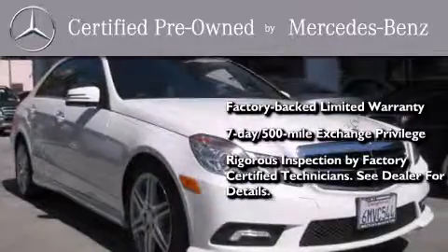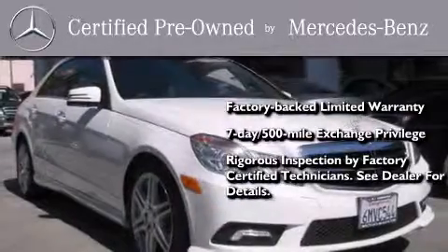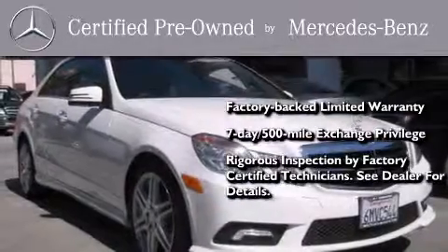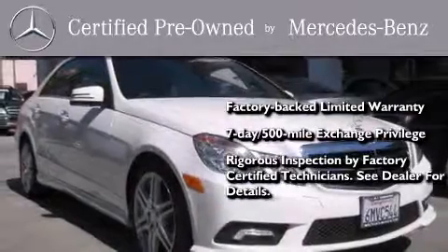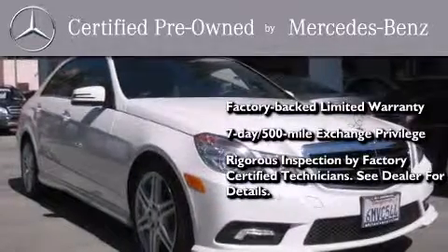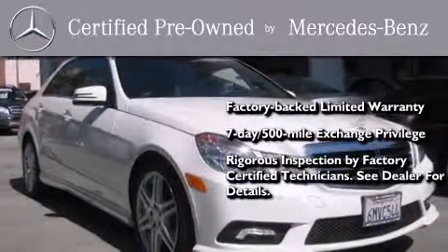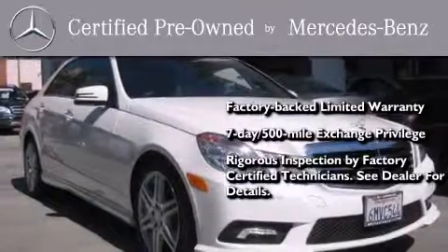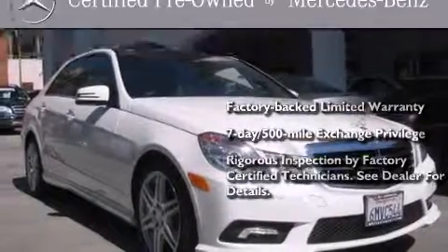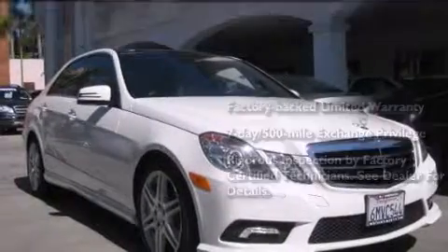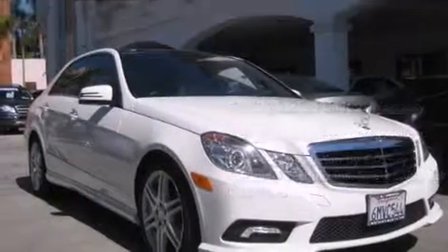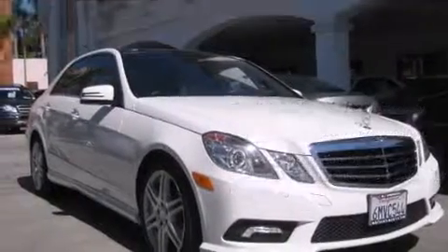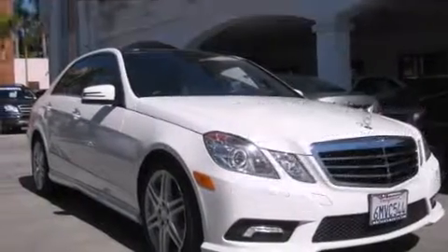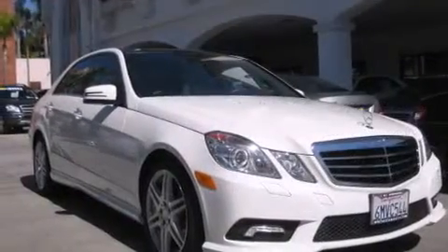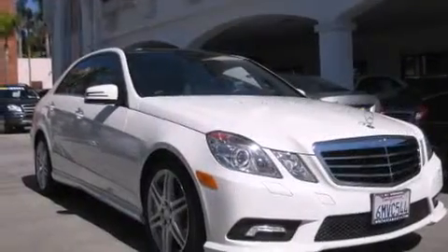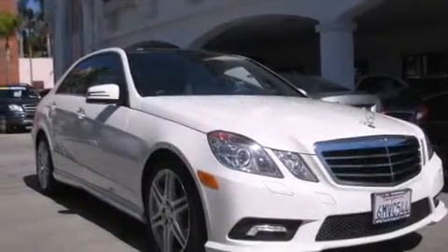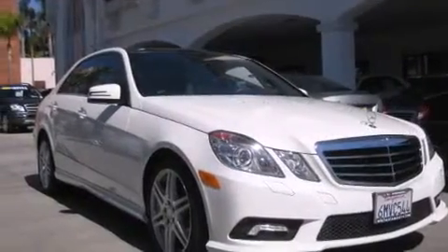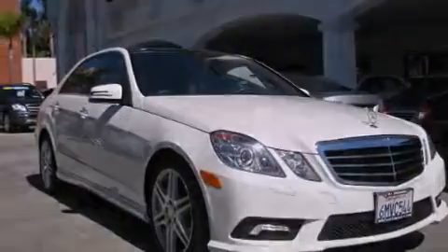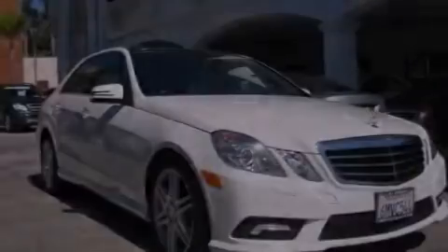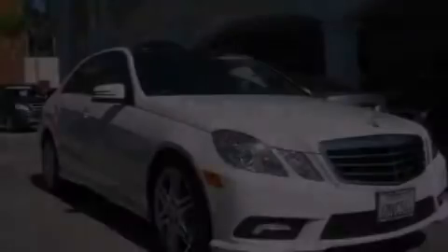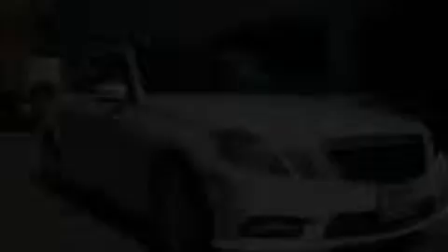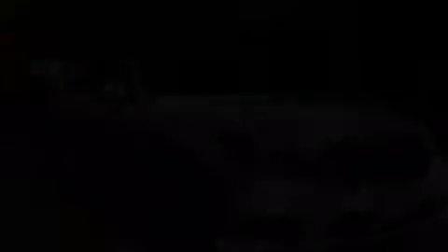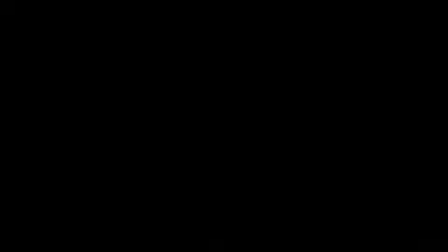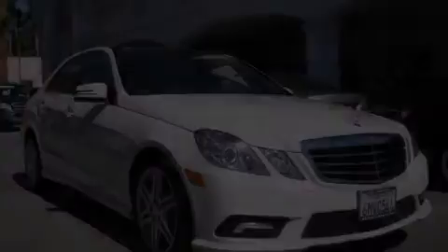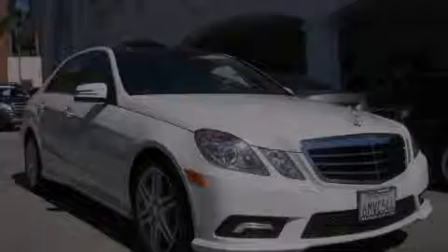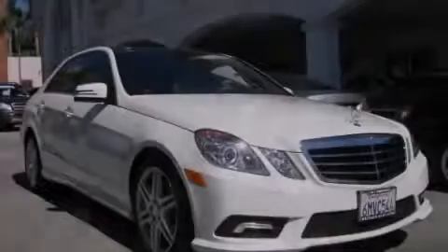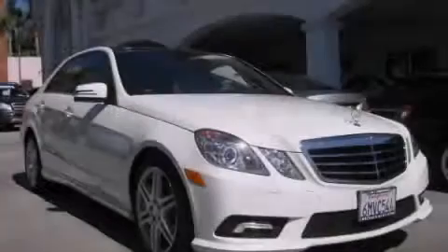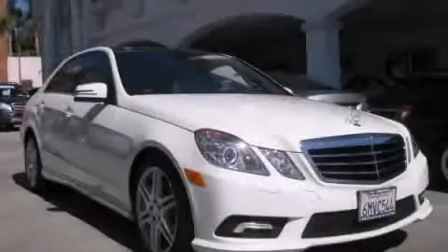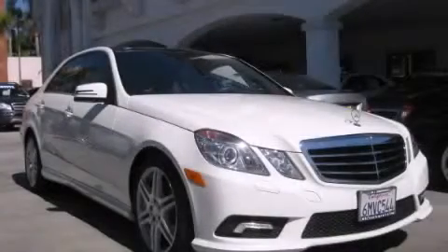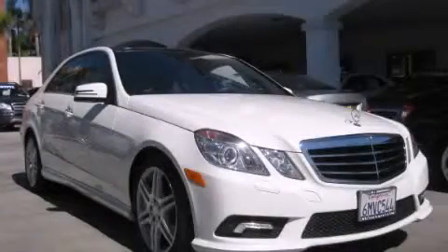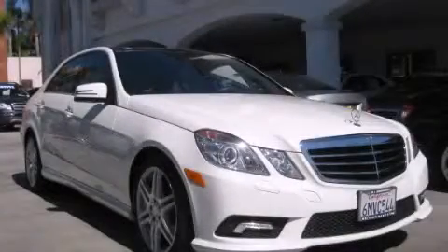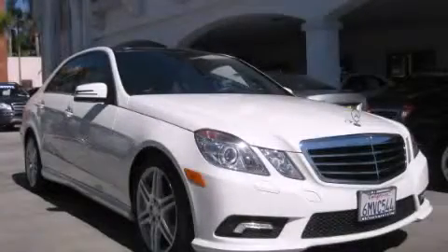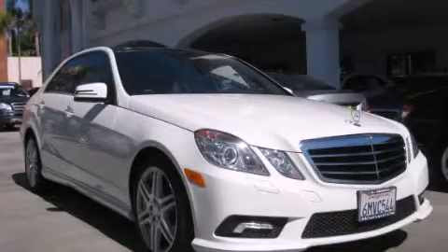Consider it with confidence. Please call us today for more information on this great vehicle.